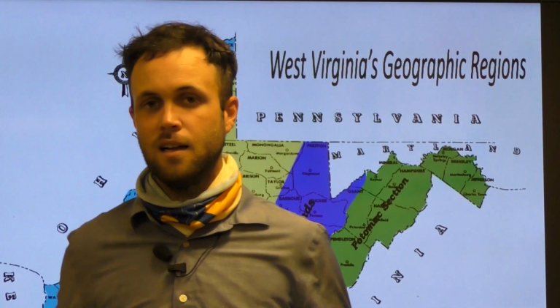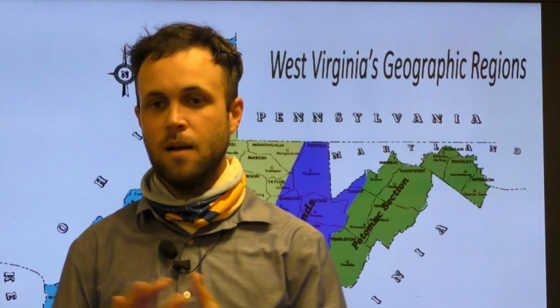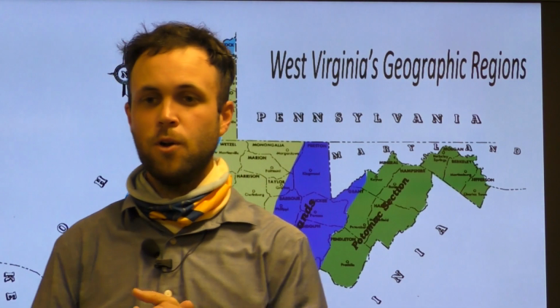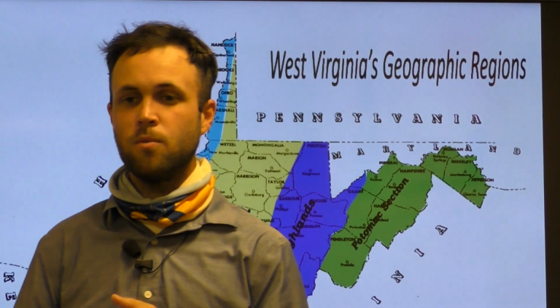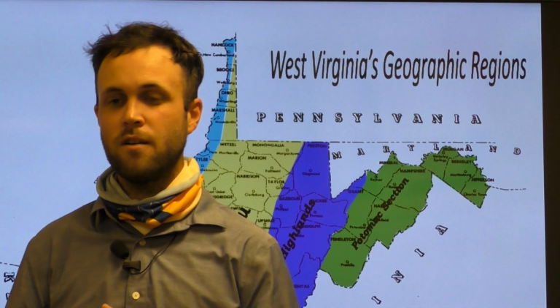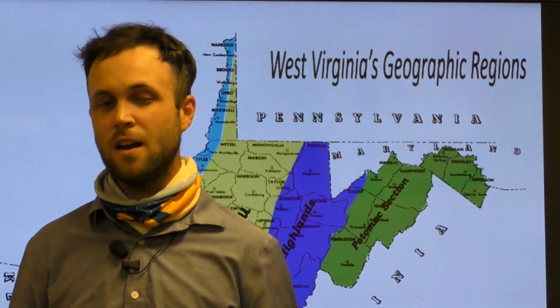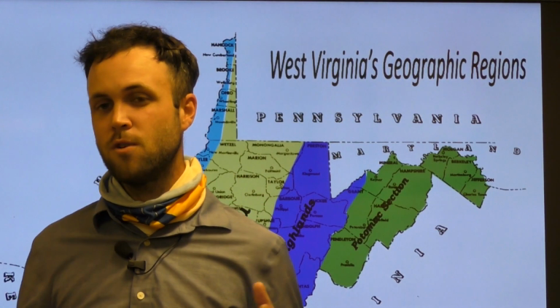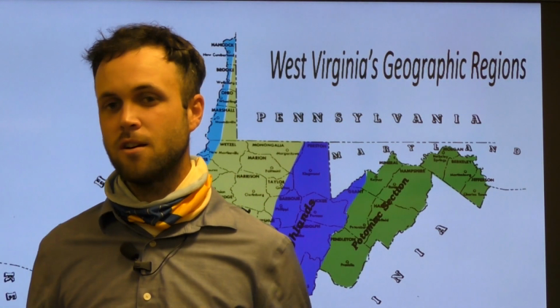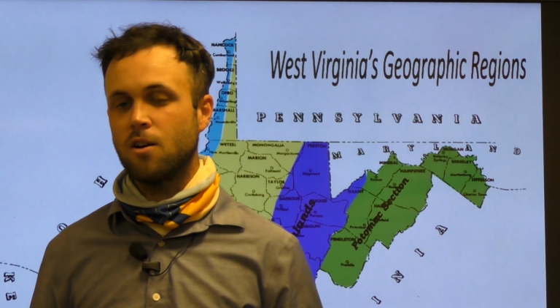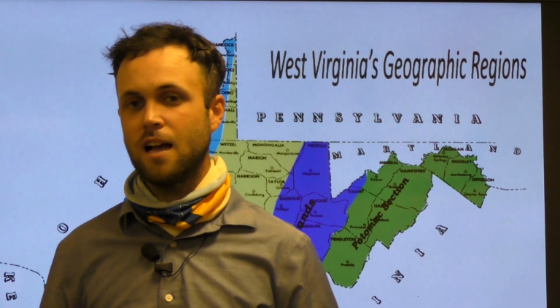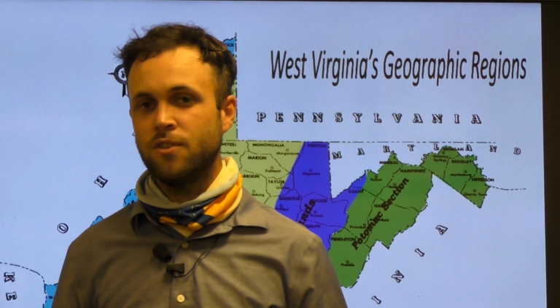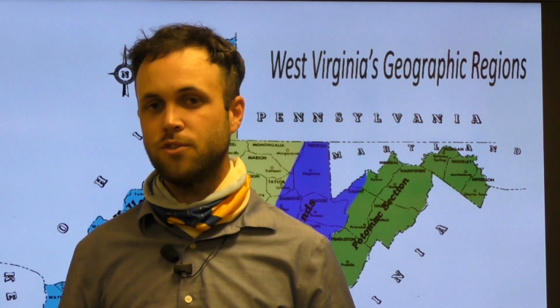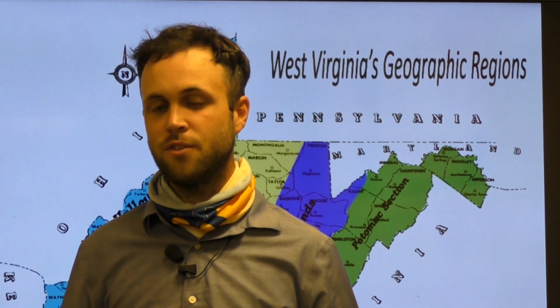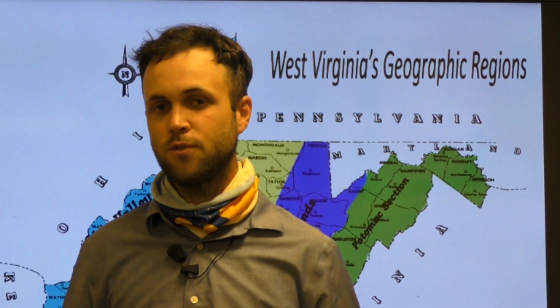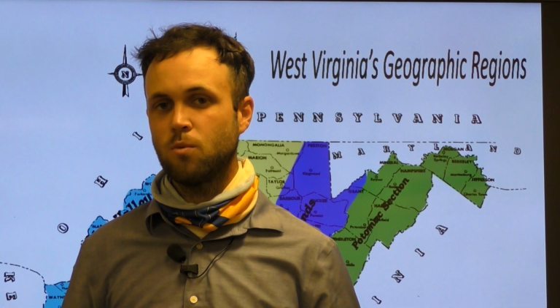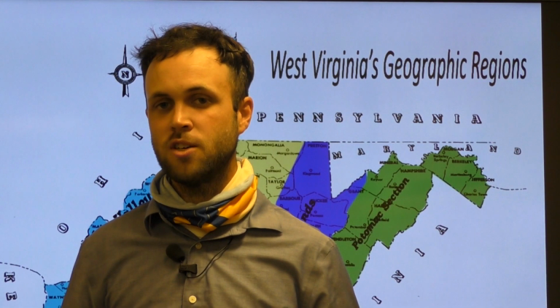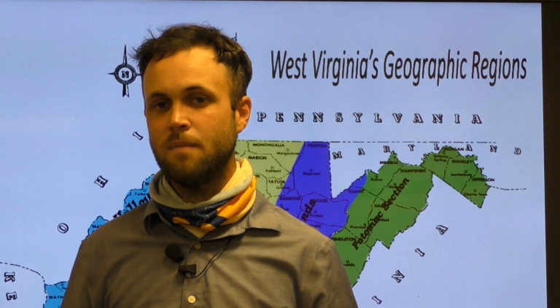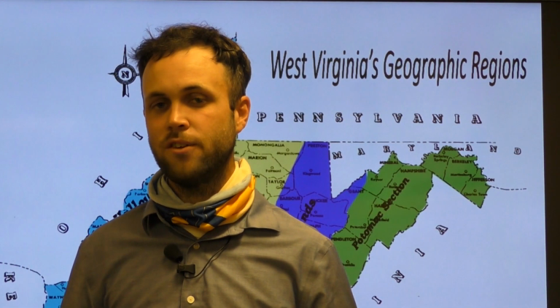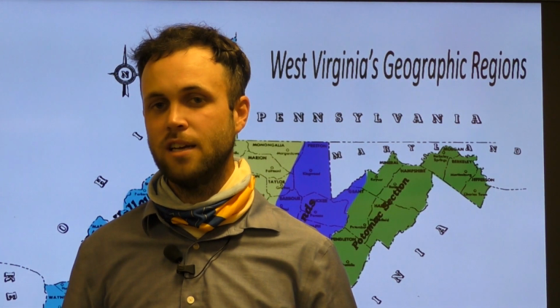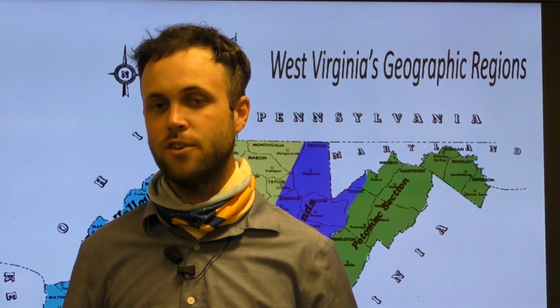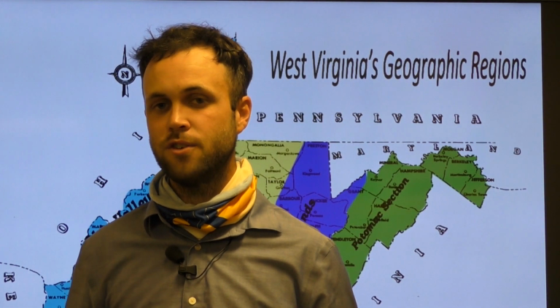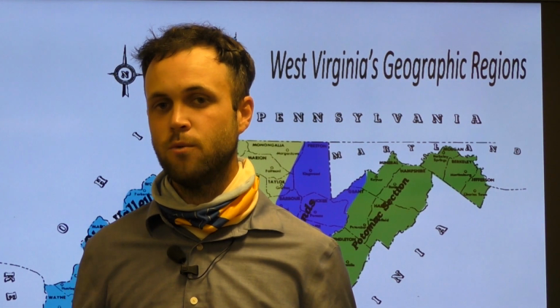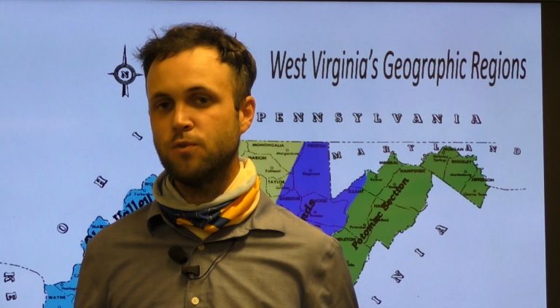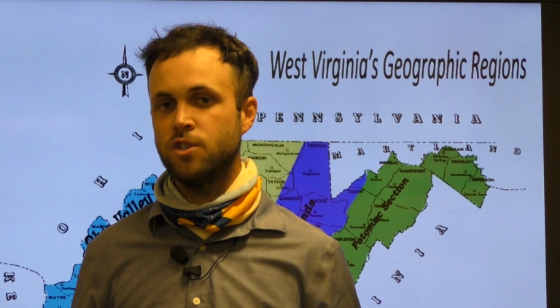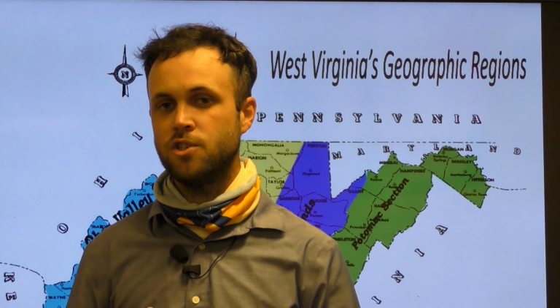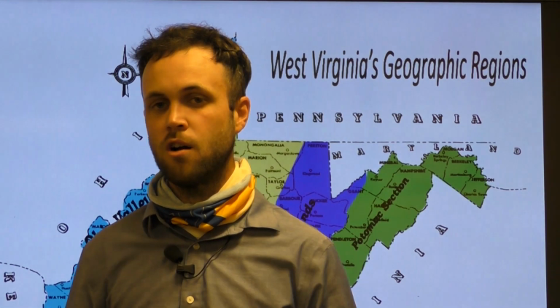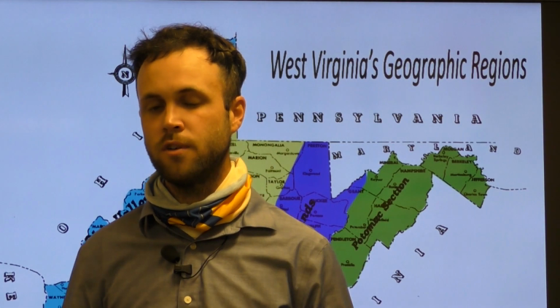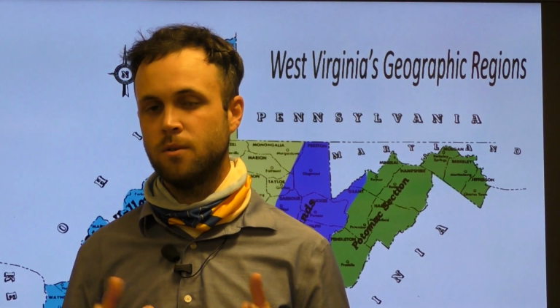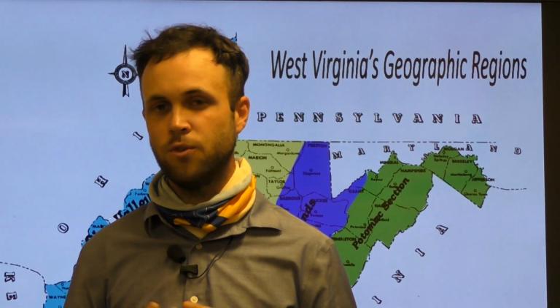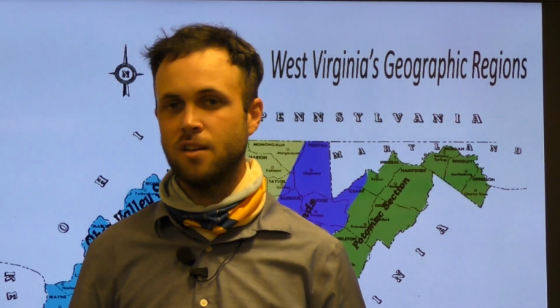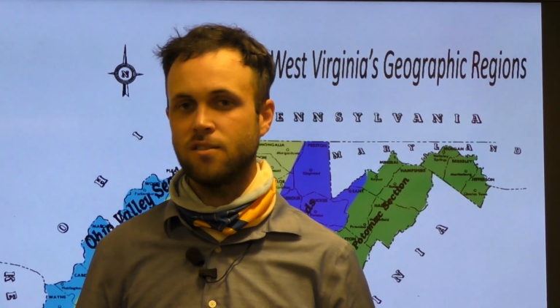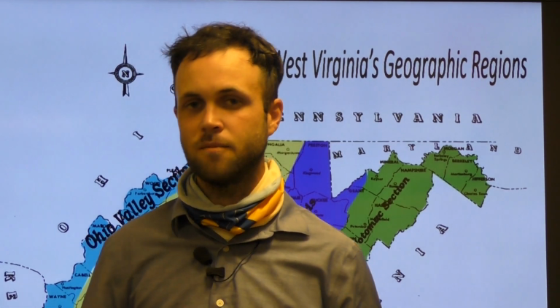I'm Cody Brown. For everyone here at Archives and History, thanks for watching Mountain State History: West Virginia Geography. We'll see you next time.